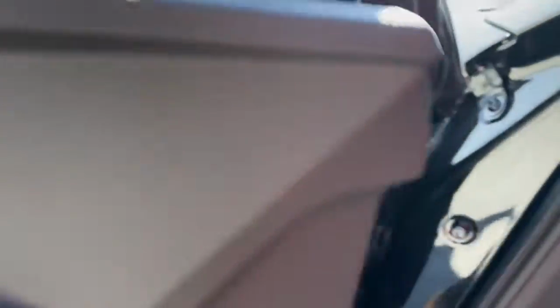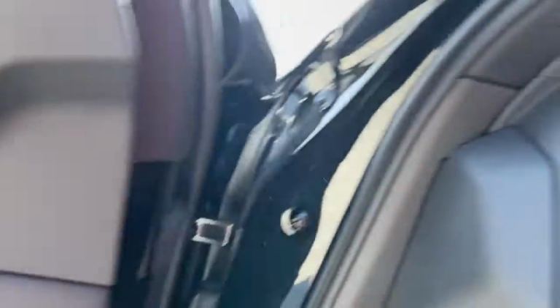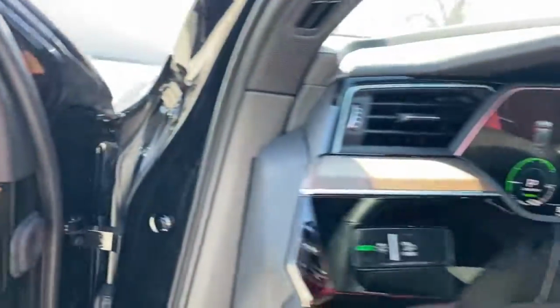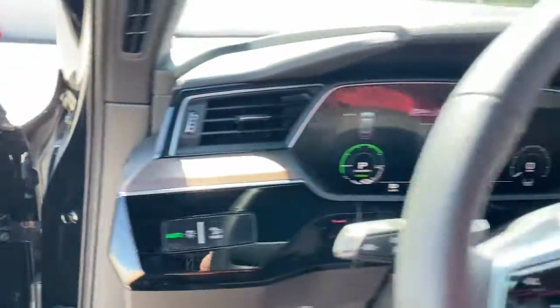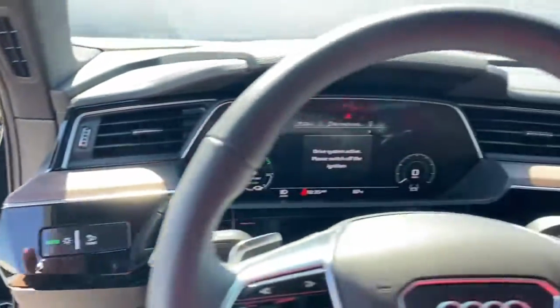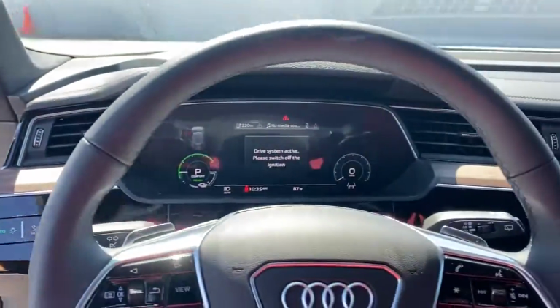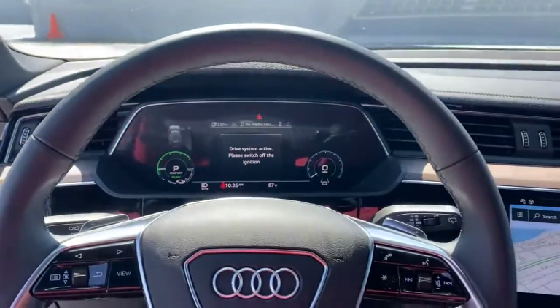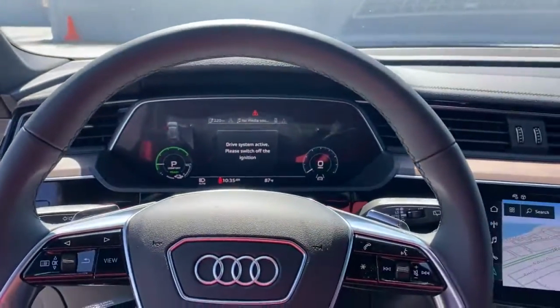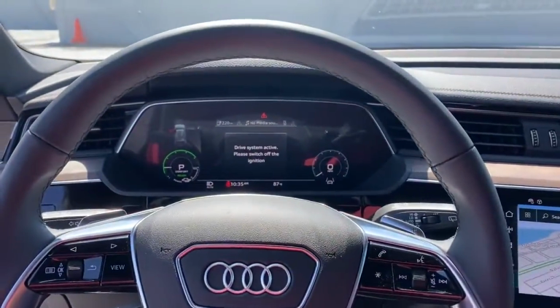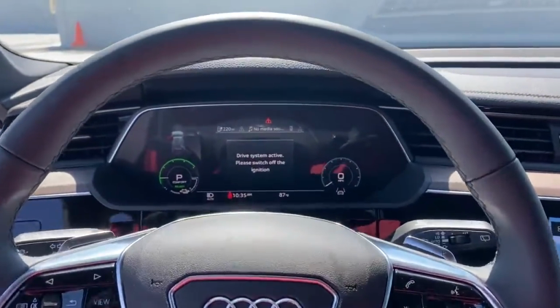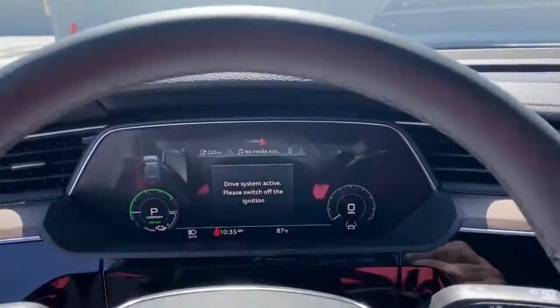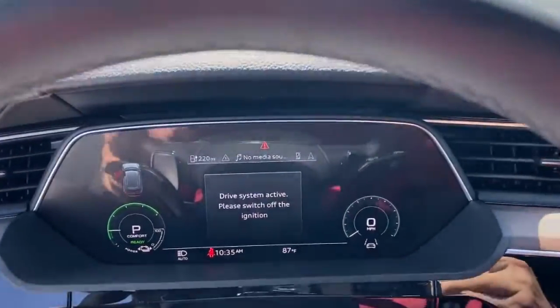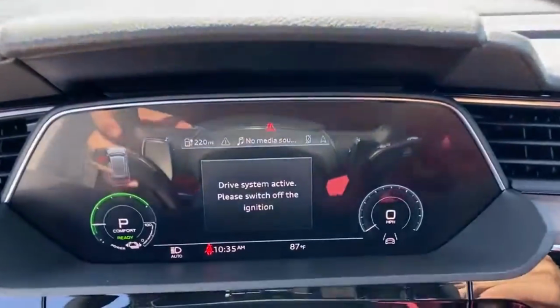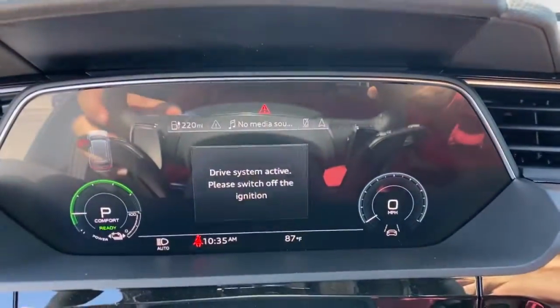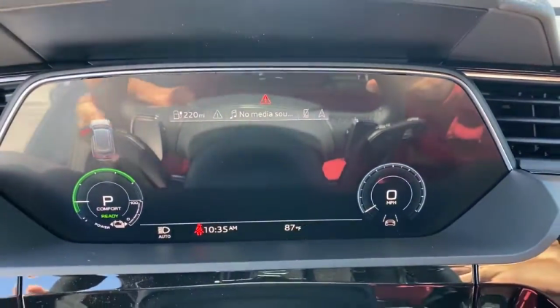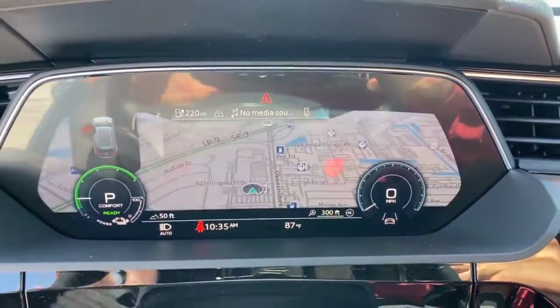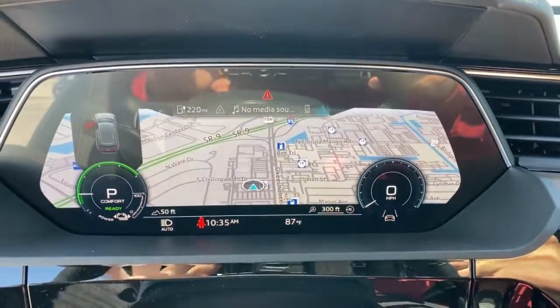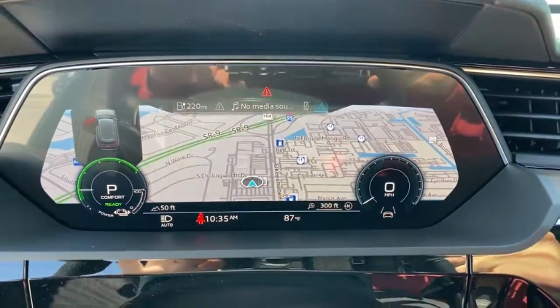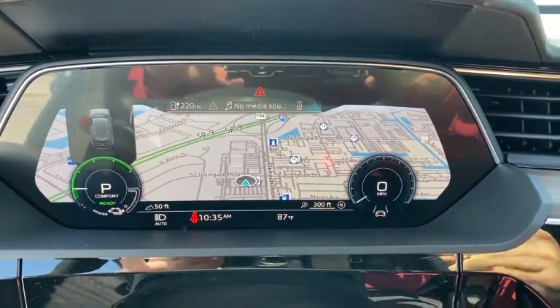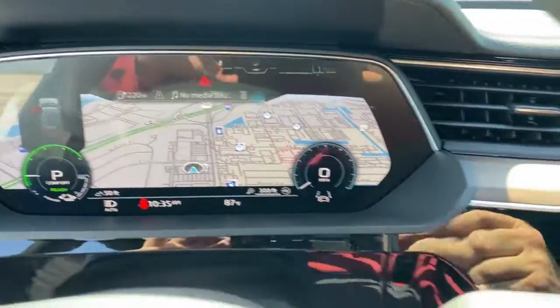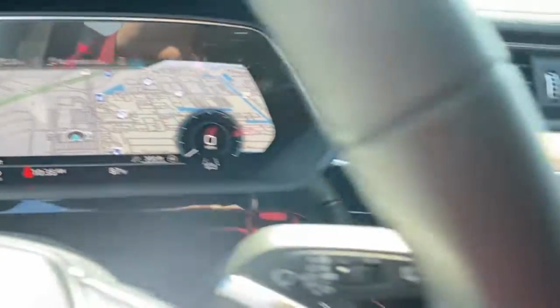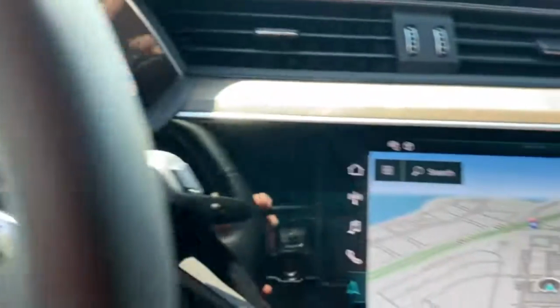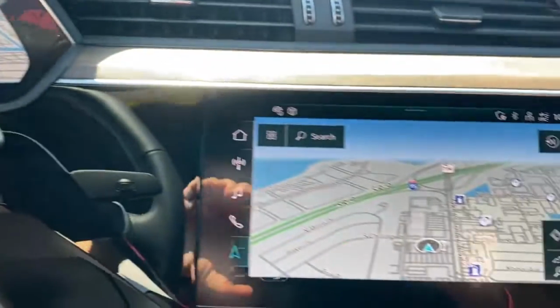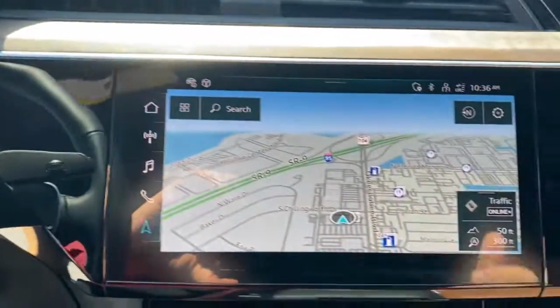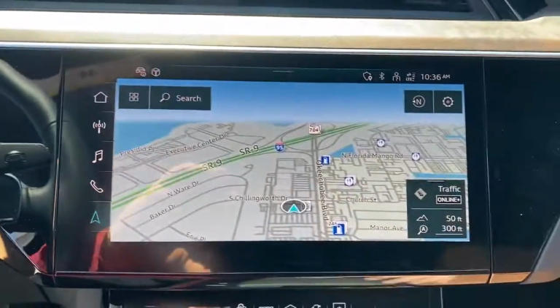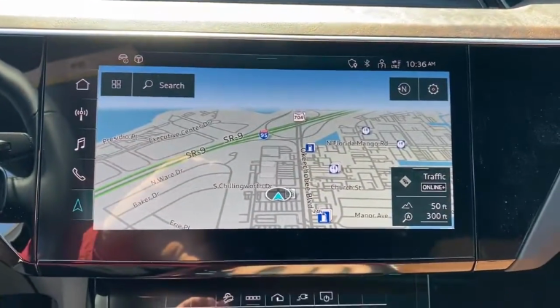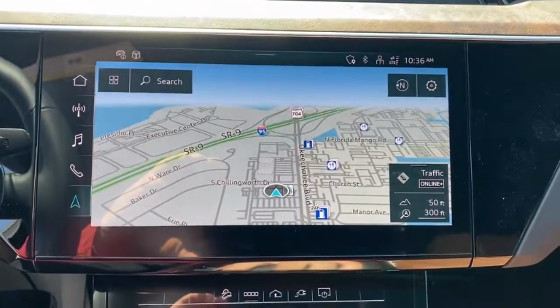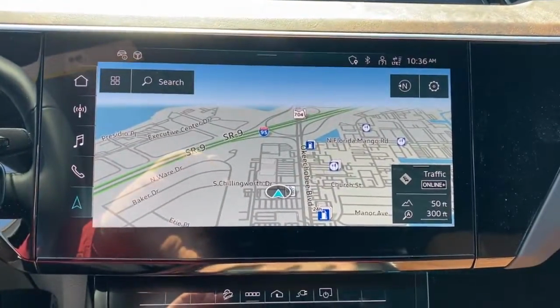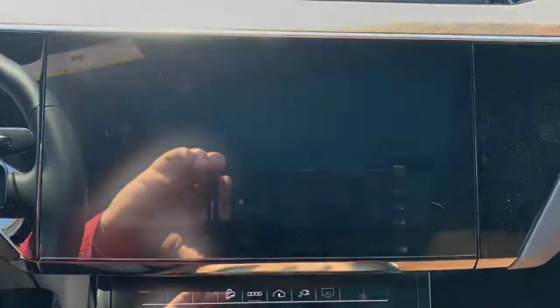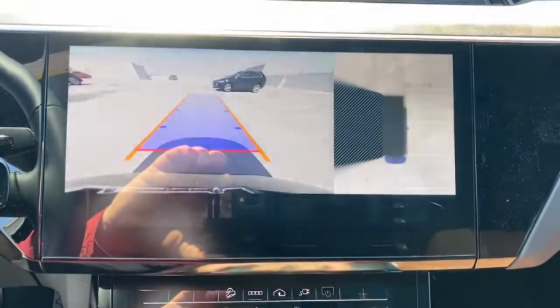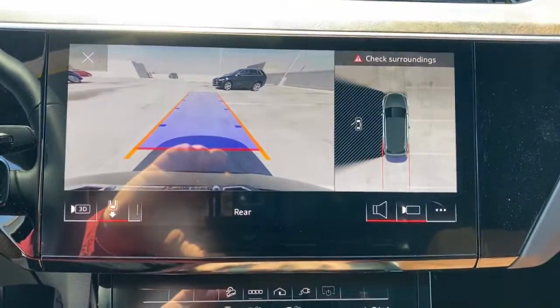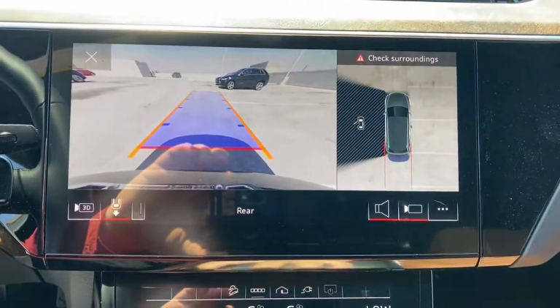Don't miss the chance to drive this stunning e-tron GT. Our team will give you an outstanding road test experience. Stop in today.